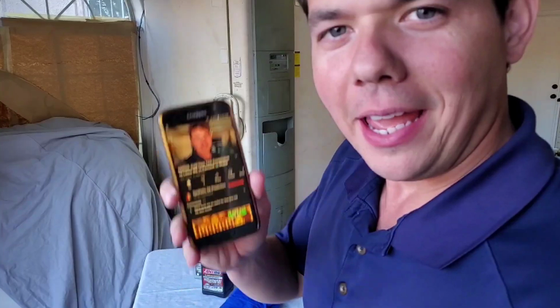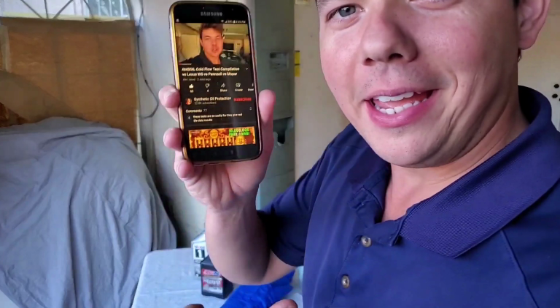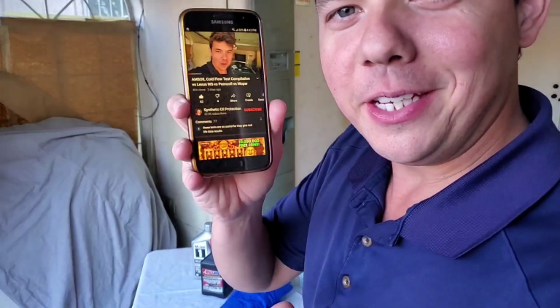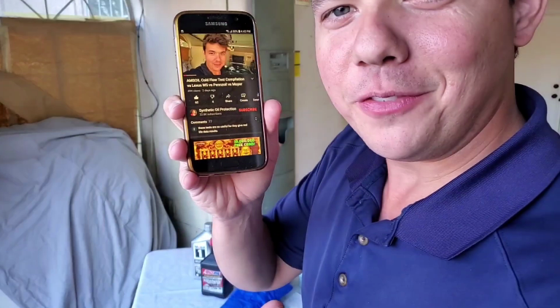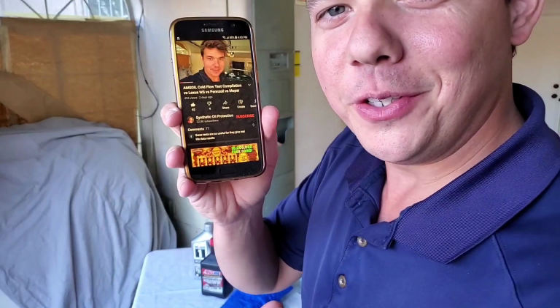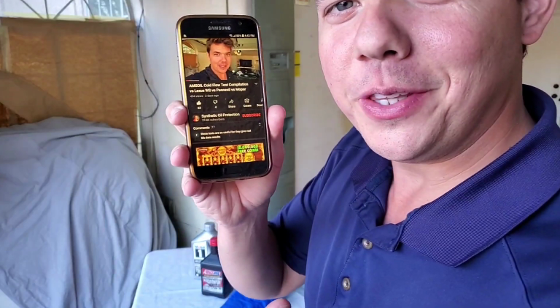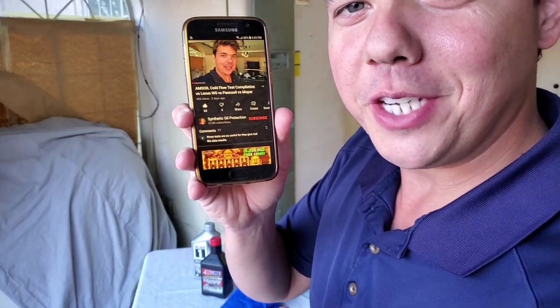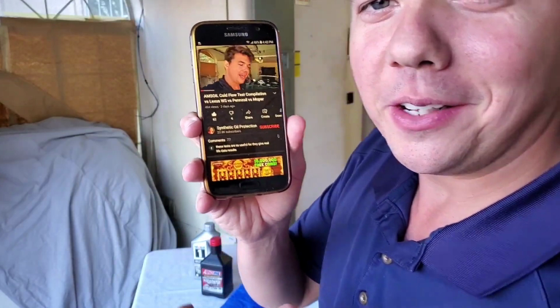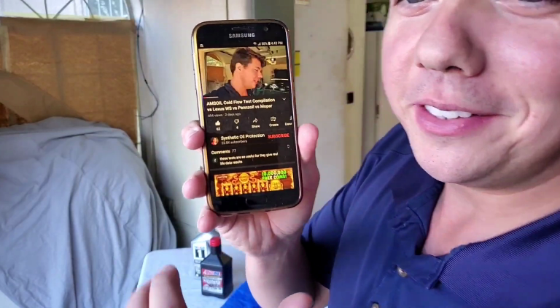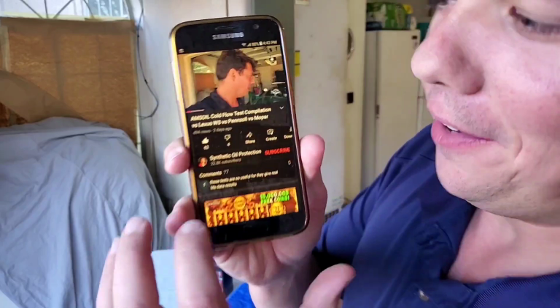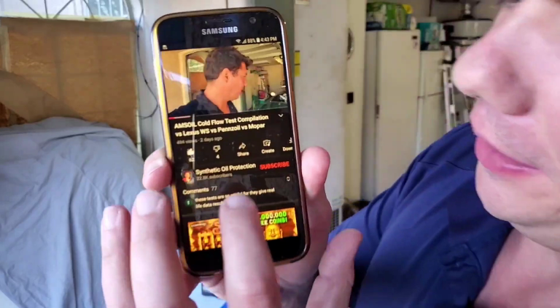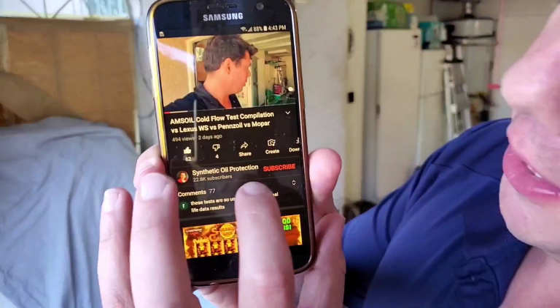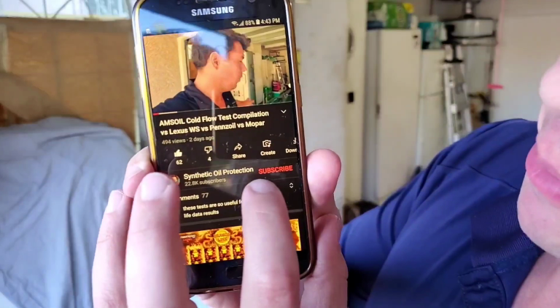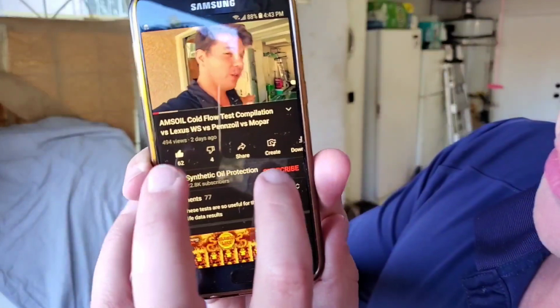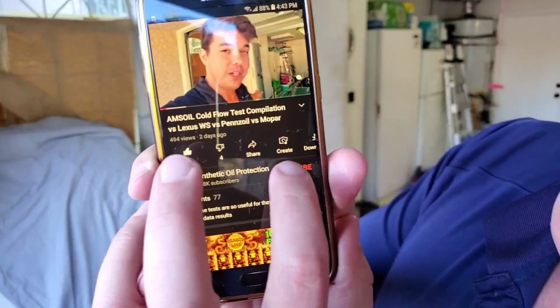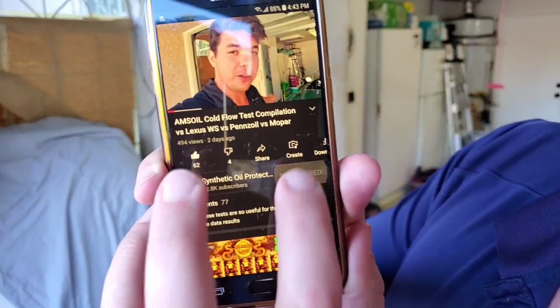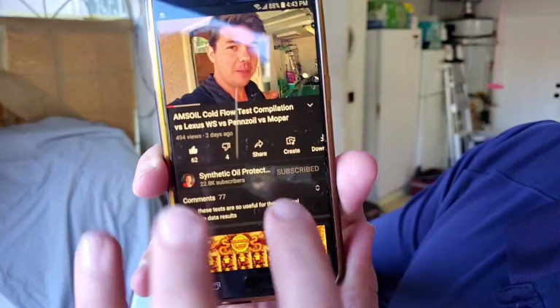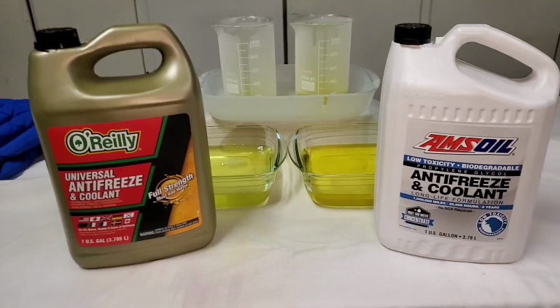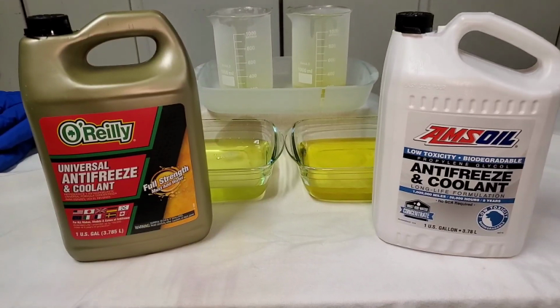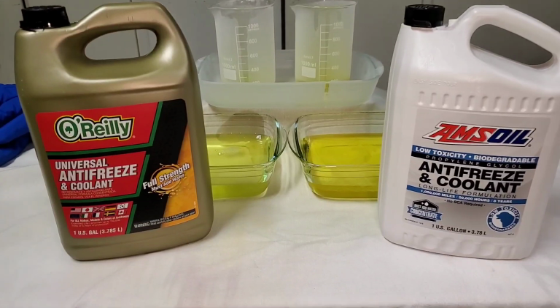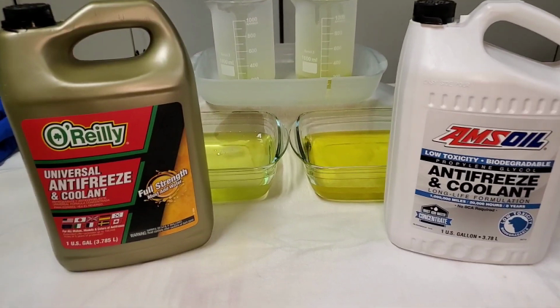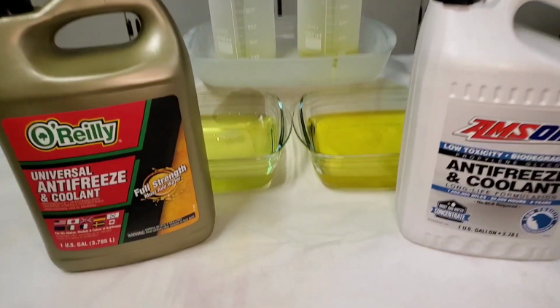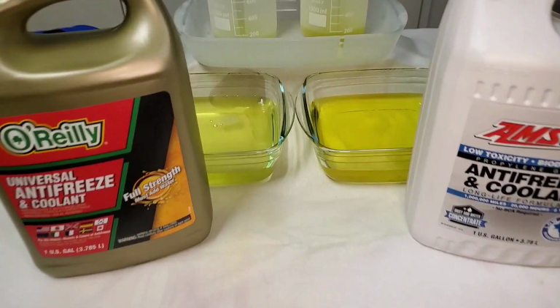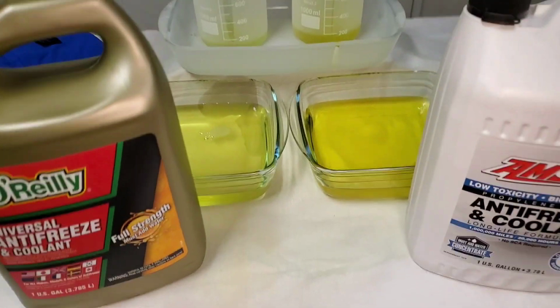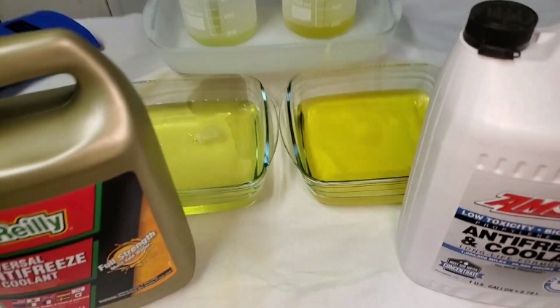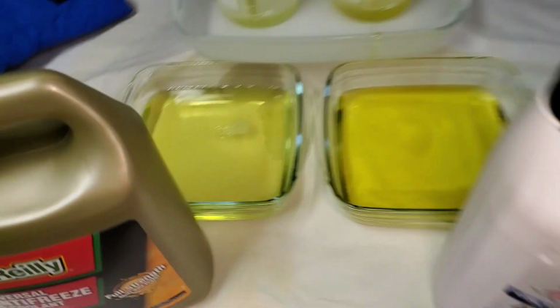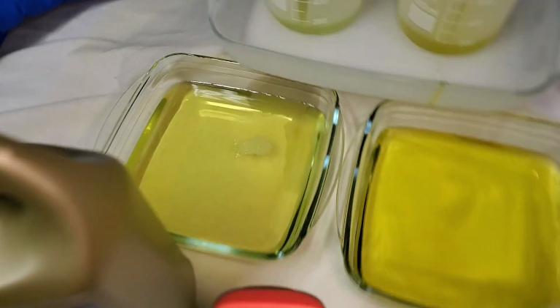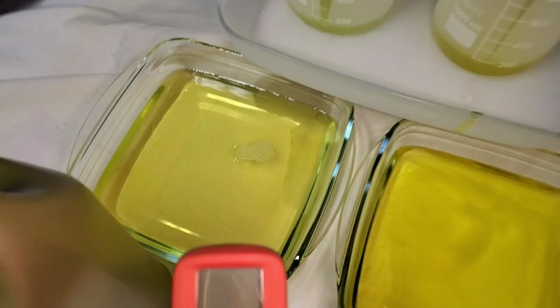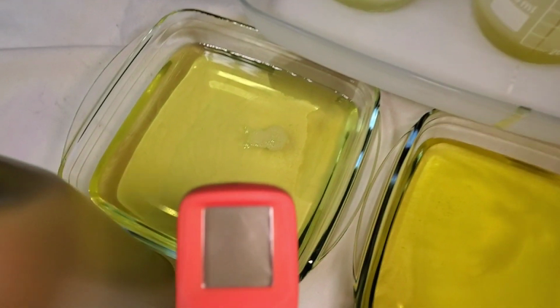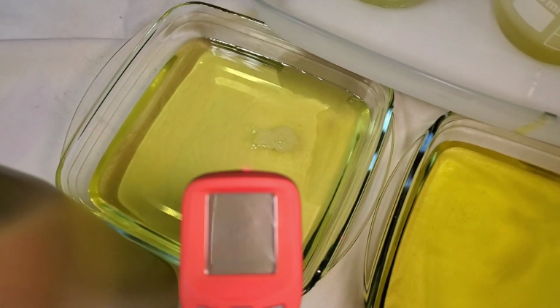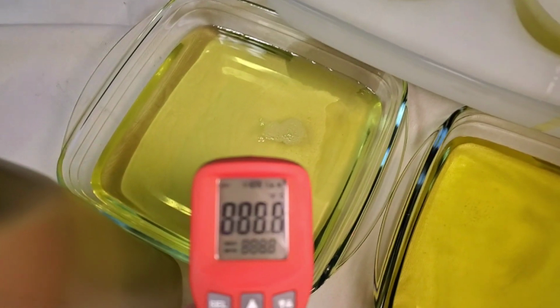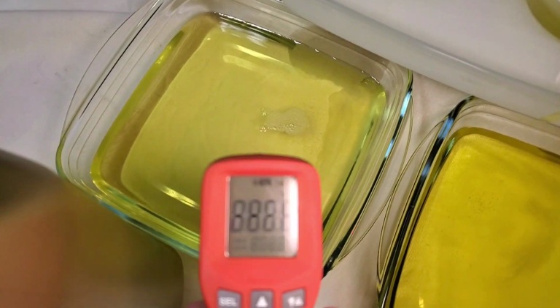Hey, if you're new to the channel, definitely subscribe. Now for a quick close-up of what these look like in their temps still.